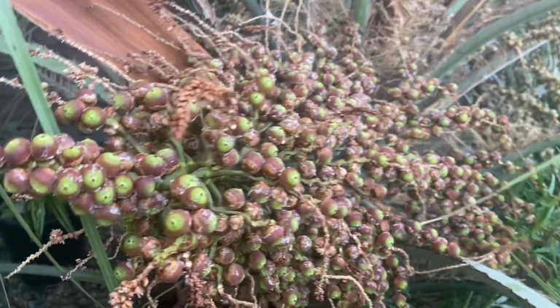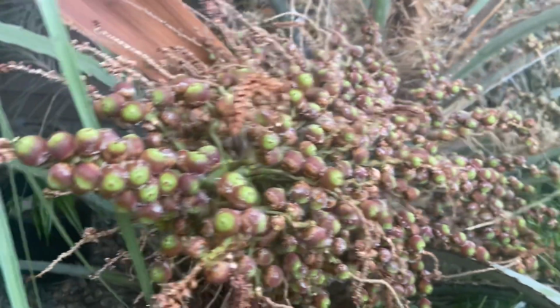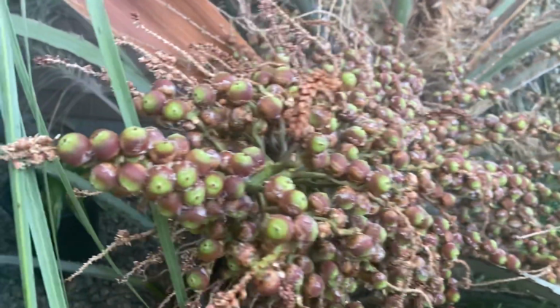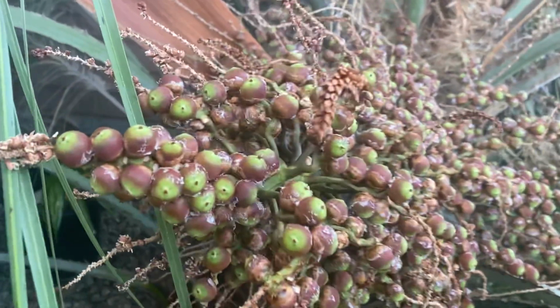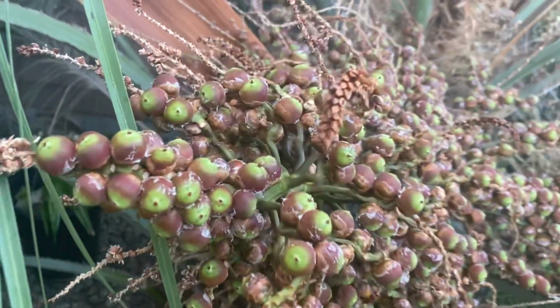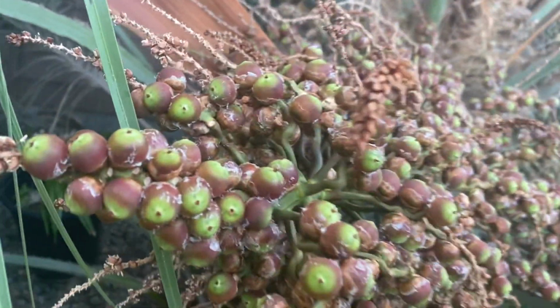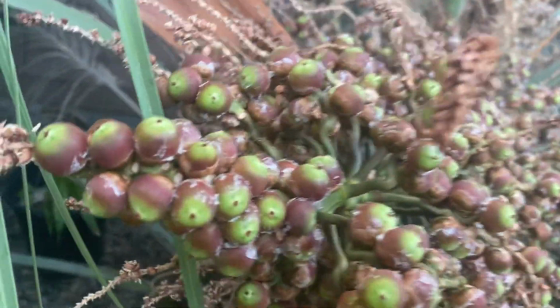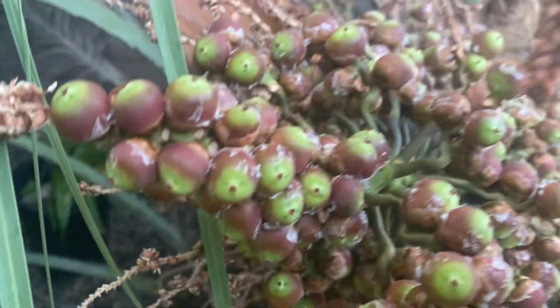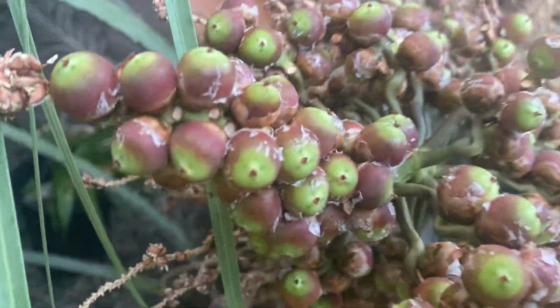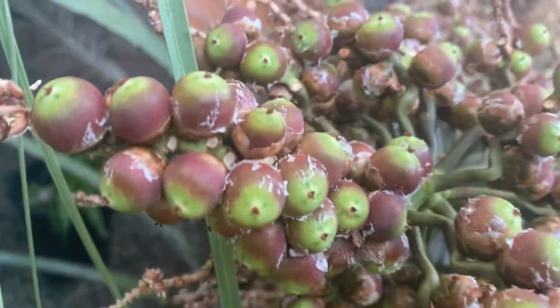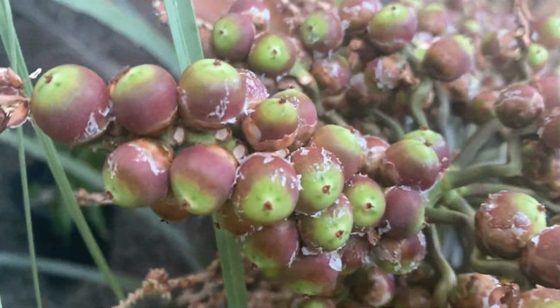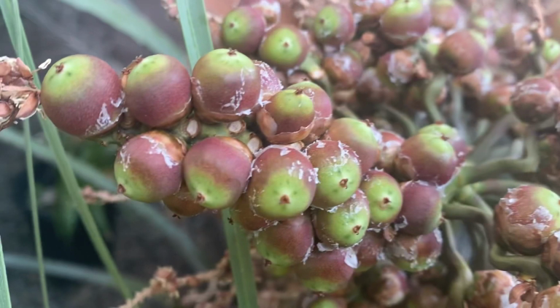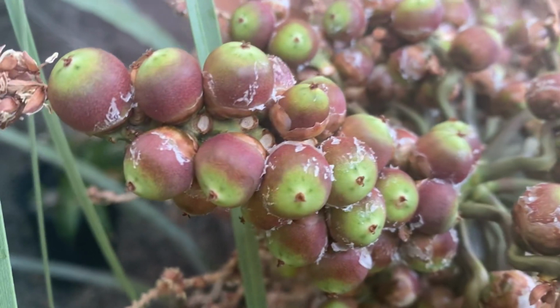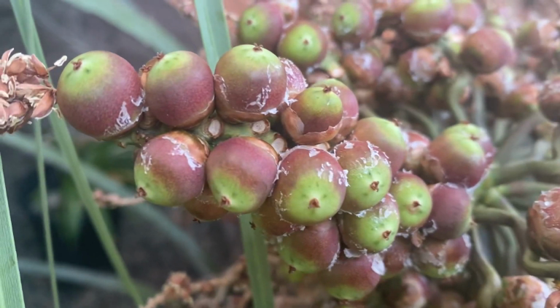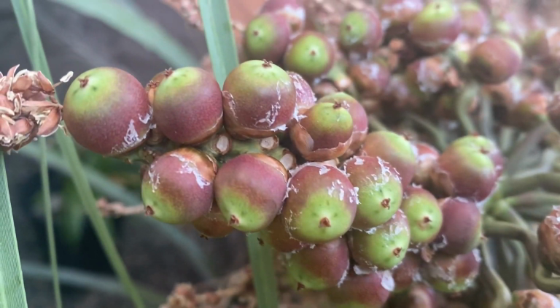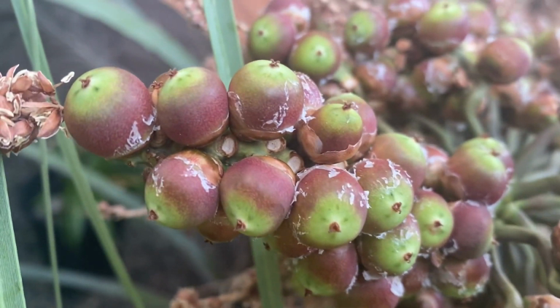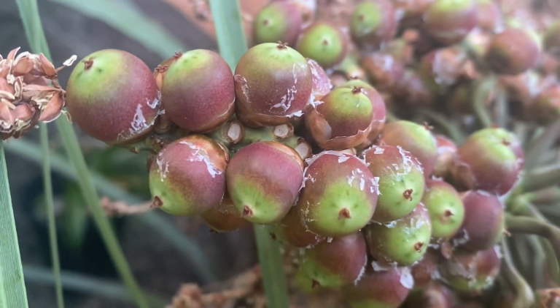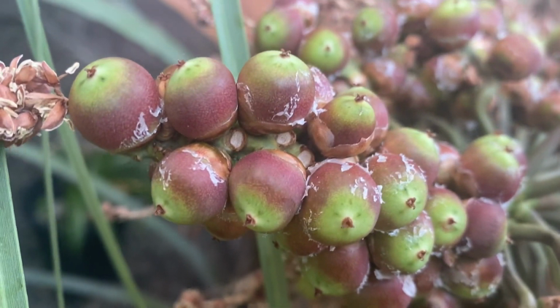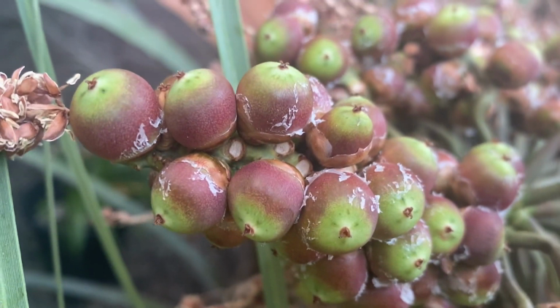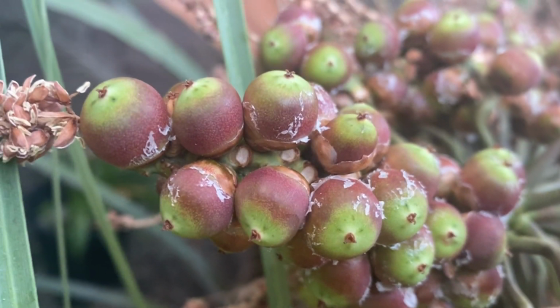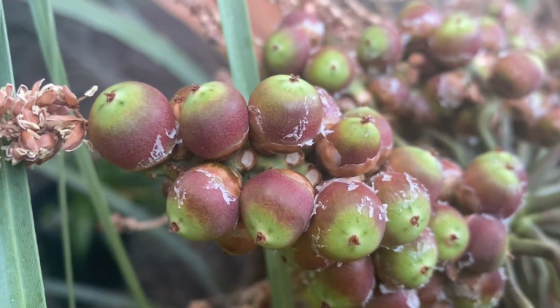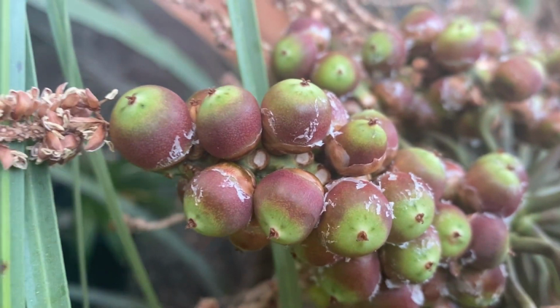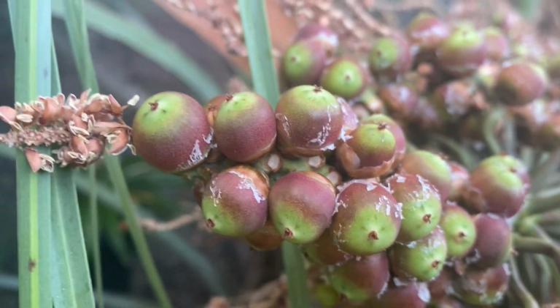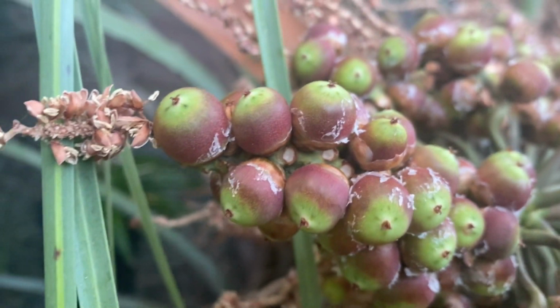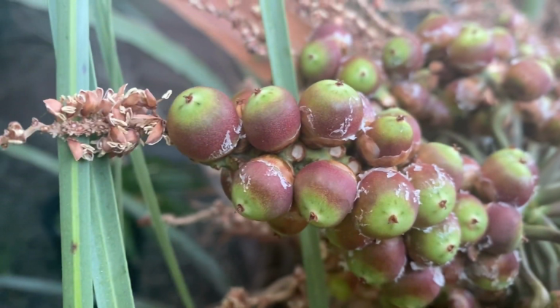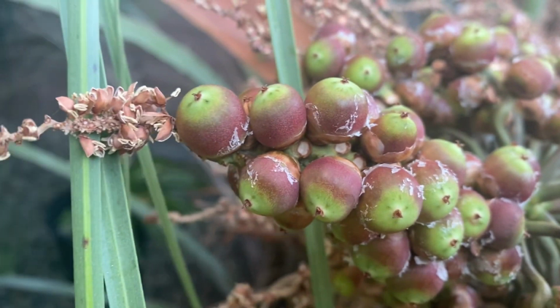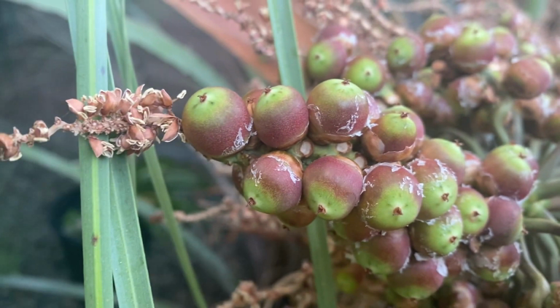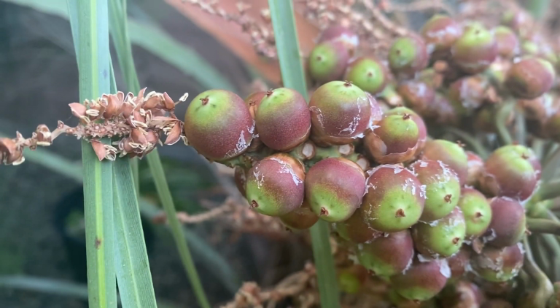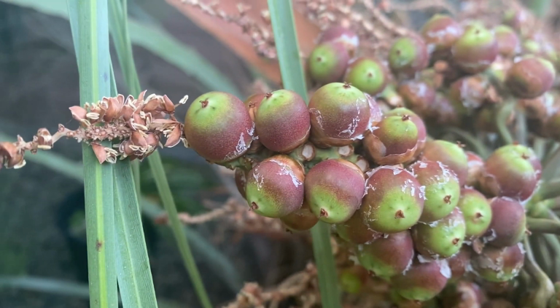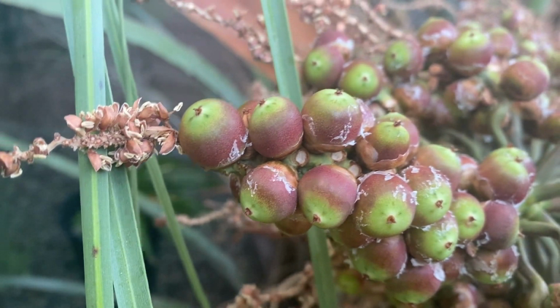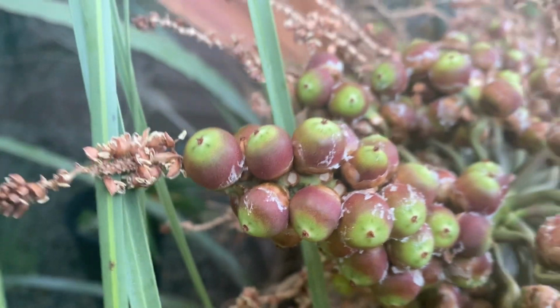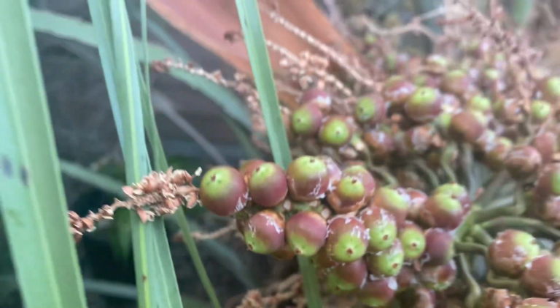Anyway, I'll zoom in real close — getting there. Thanks for watching.